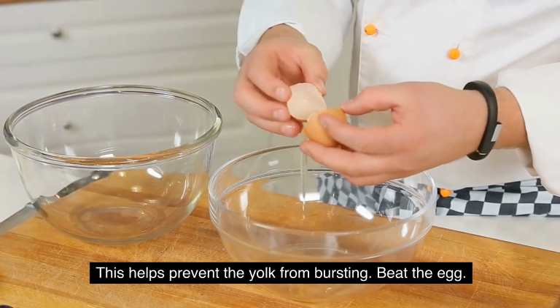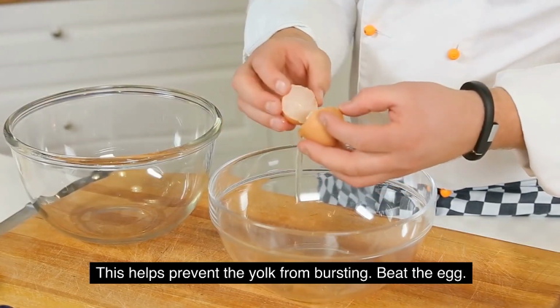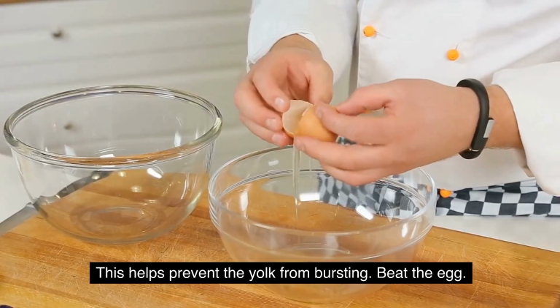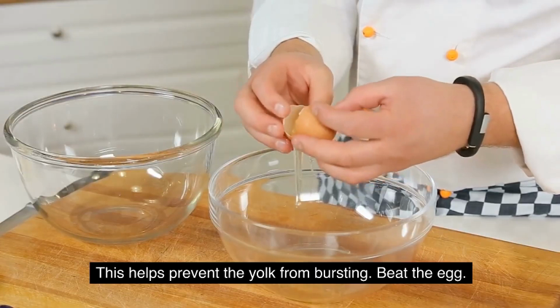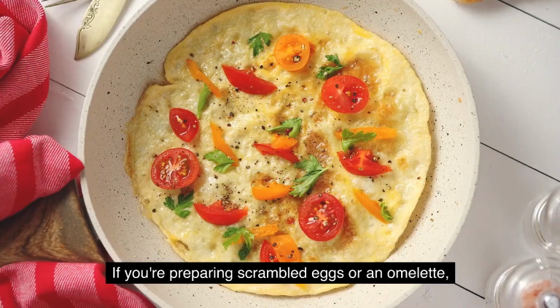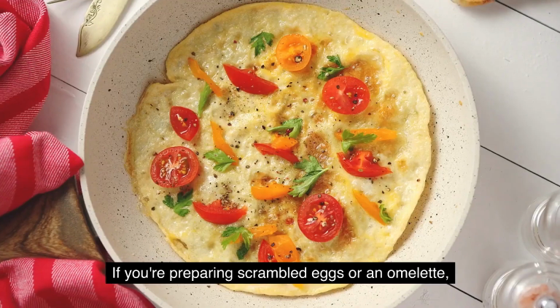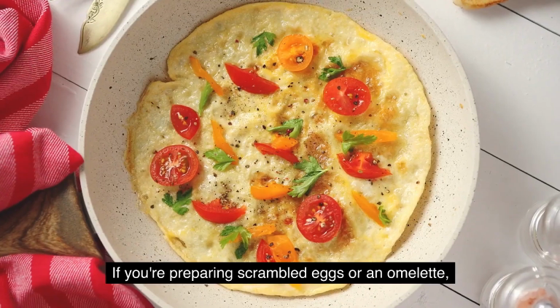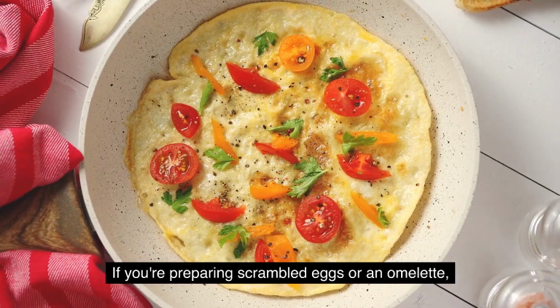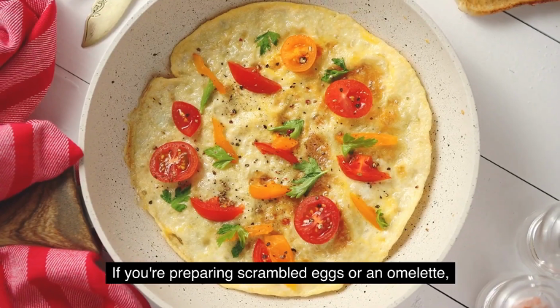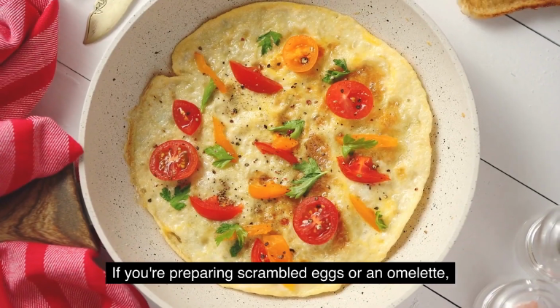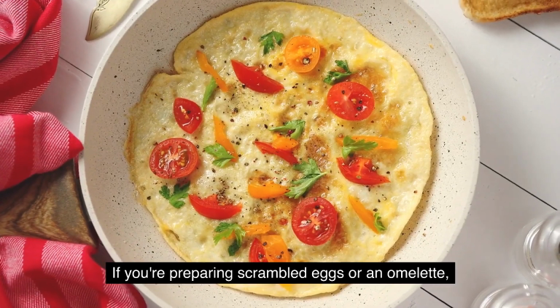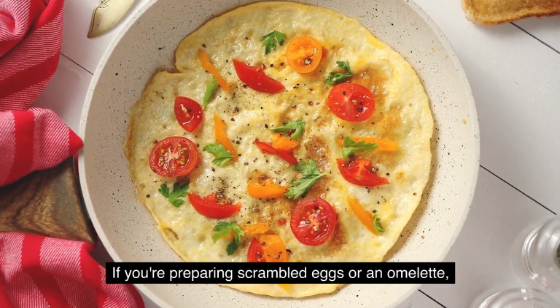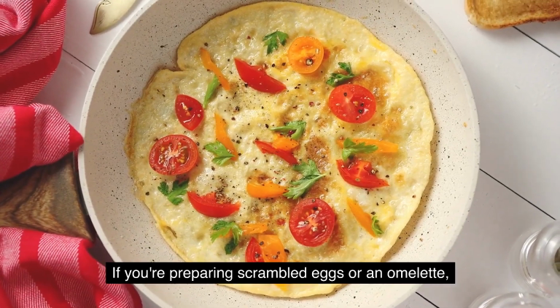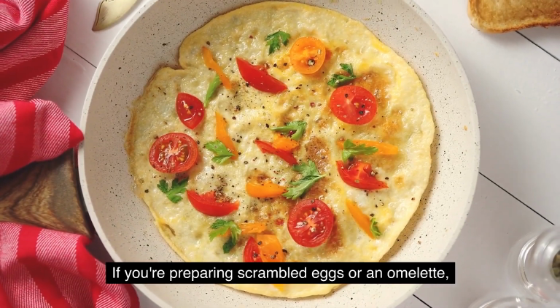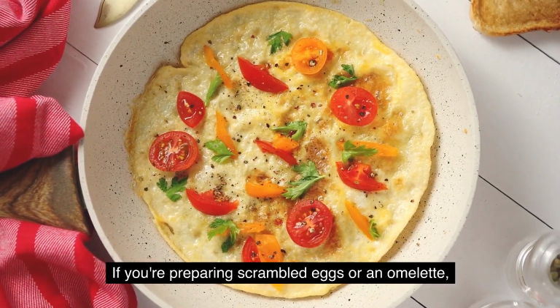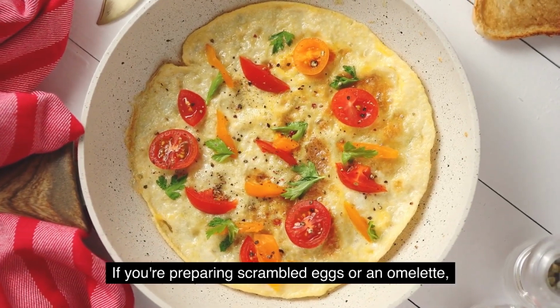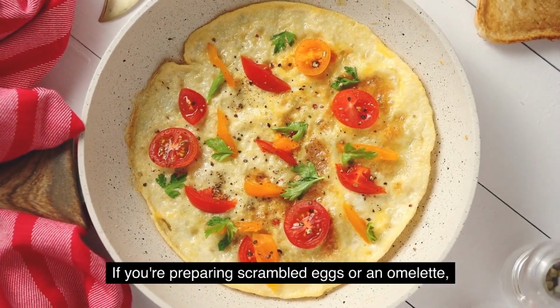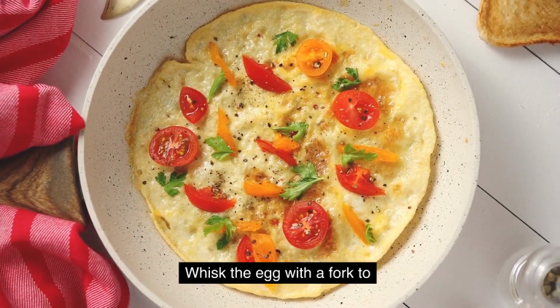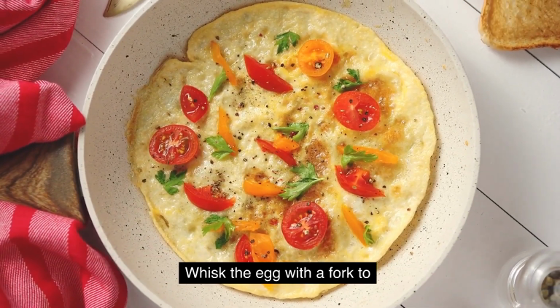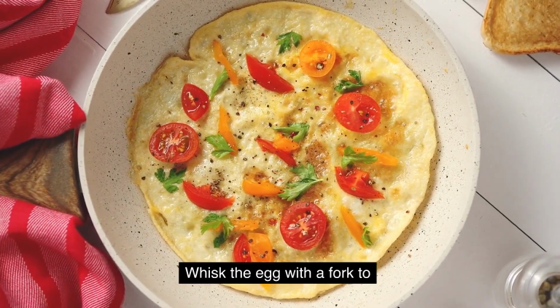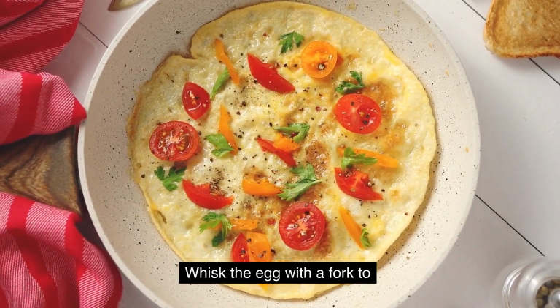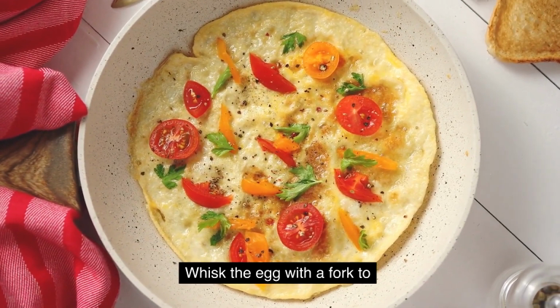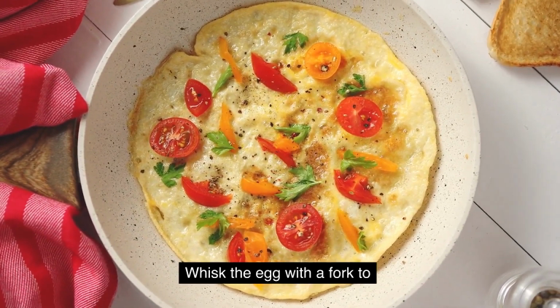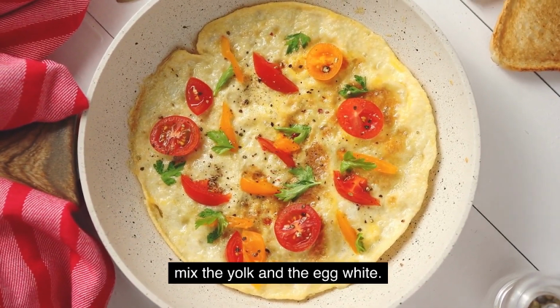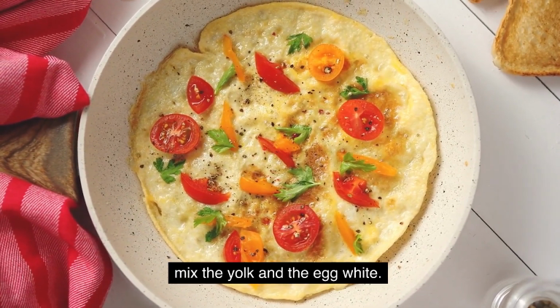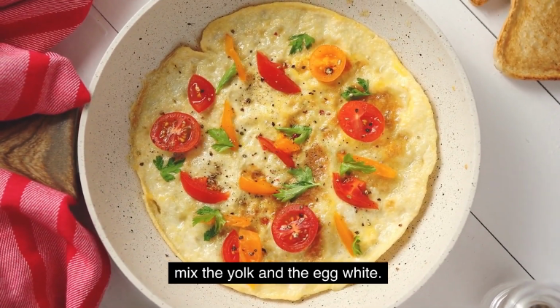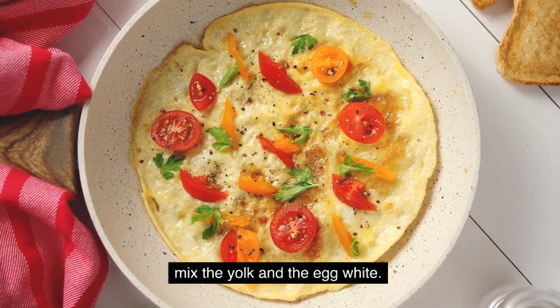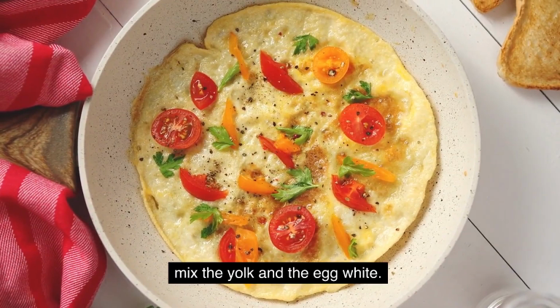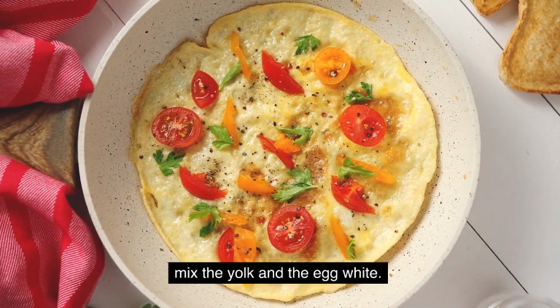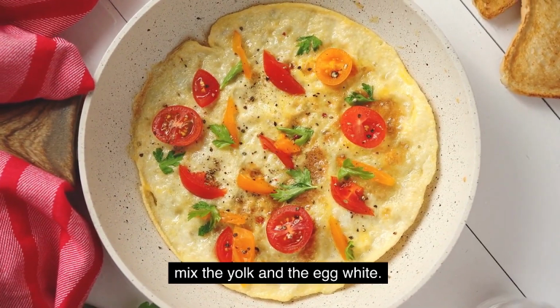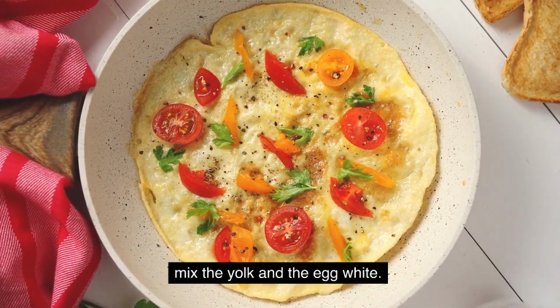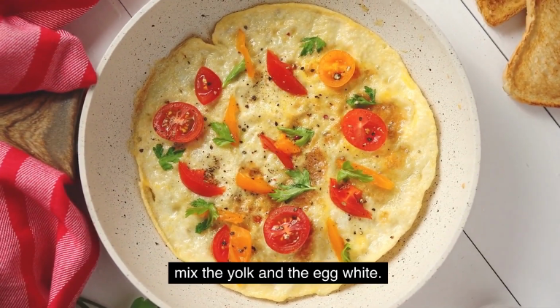Beat the egg. If you're preparing scrambled eggs or an omelet, whisk the egg with a fork to mix the yolk and the egg white.